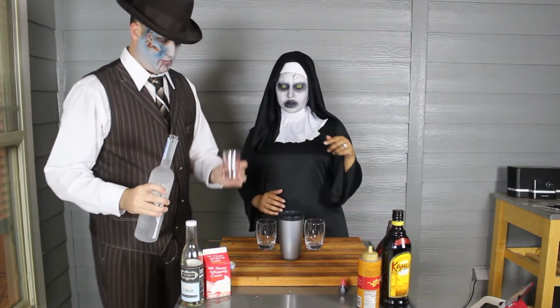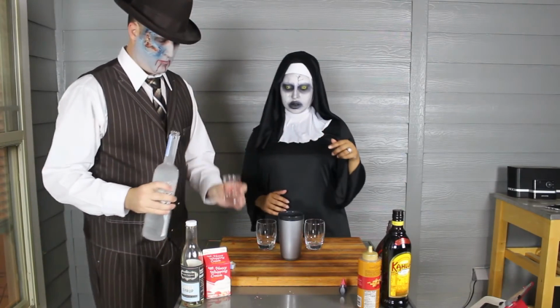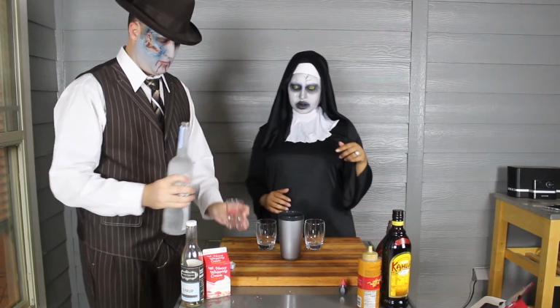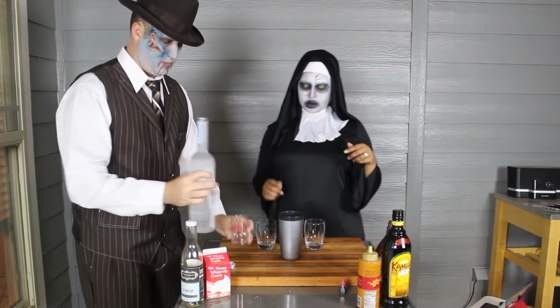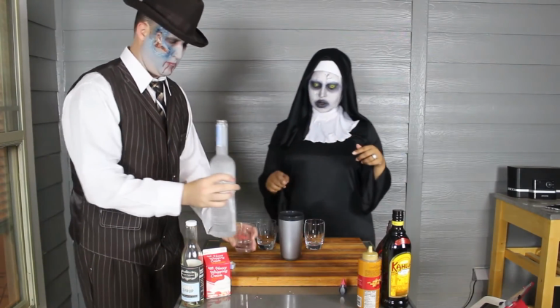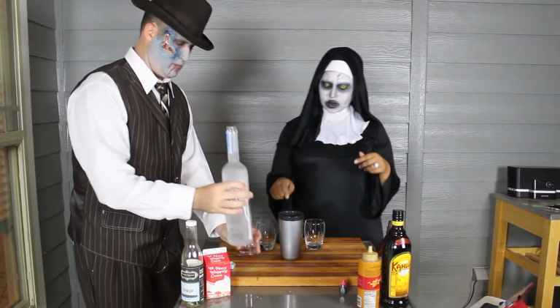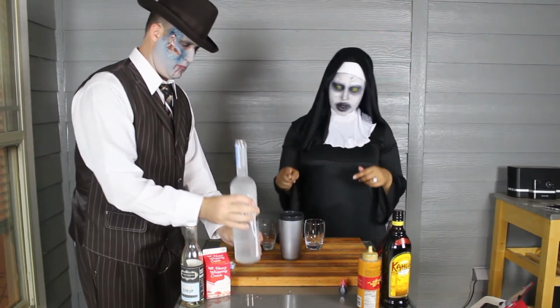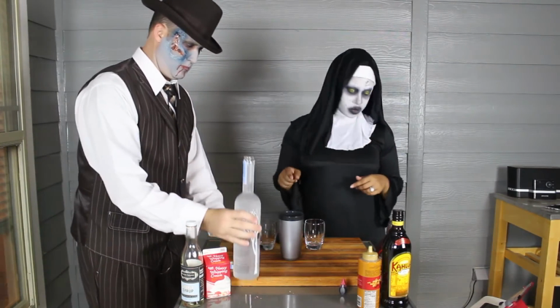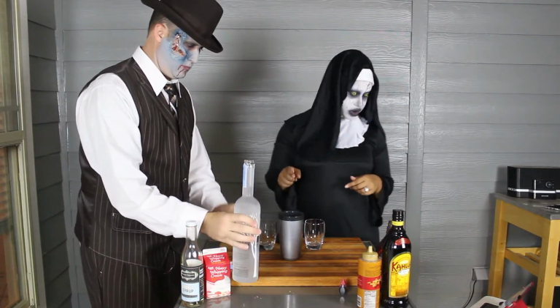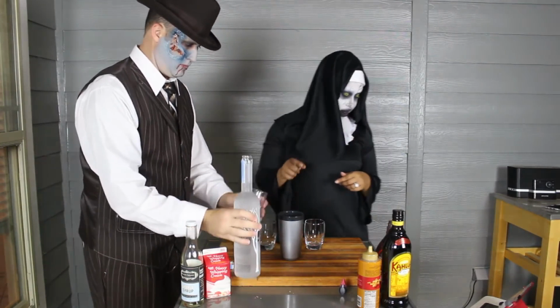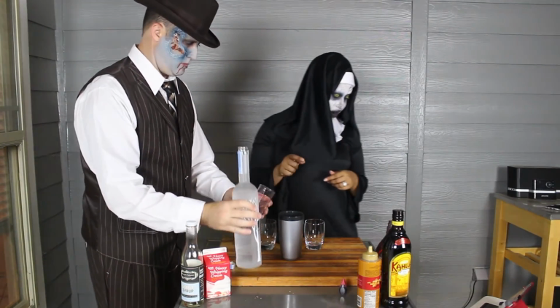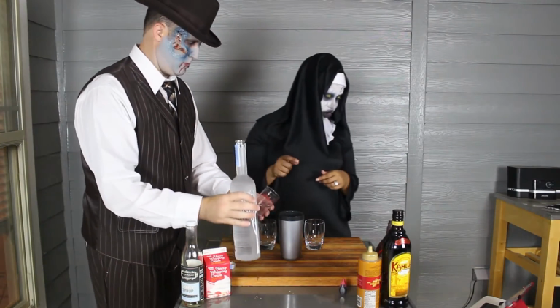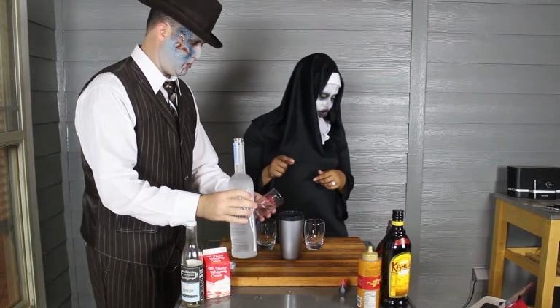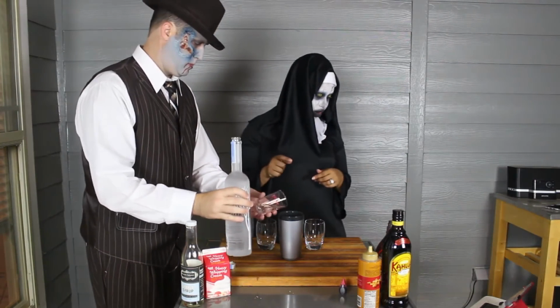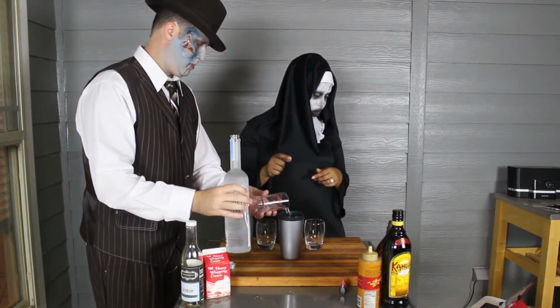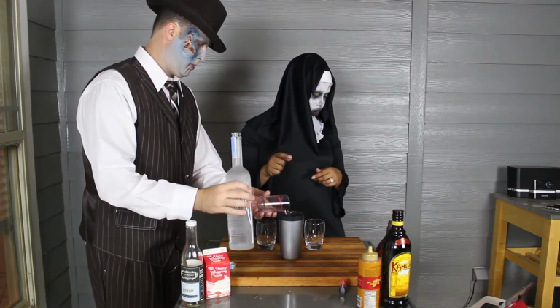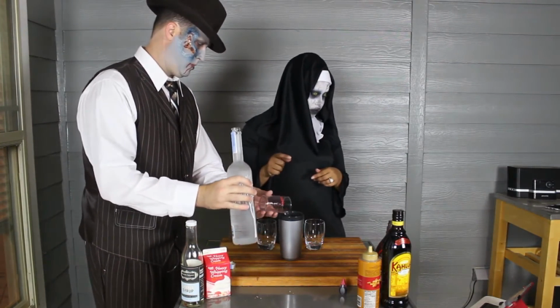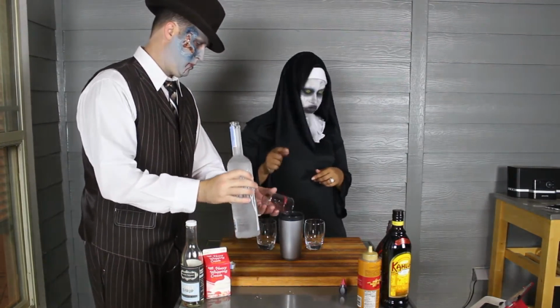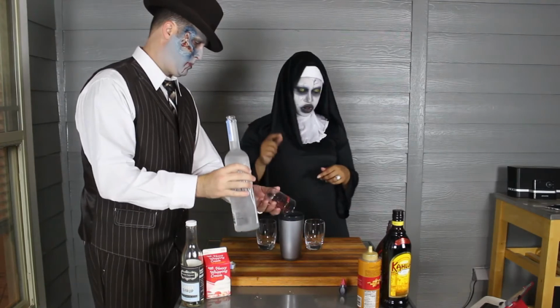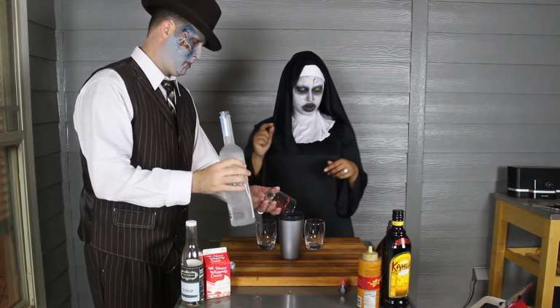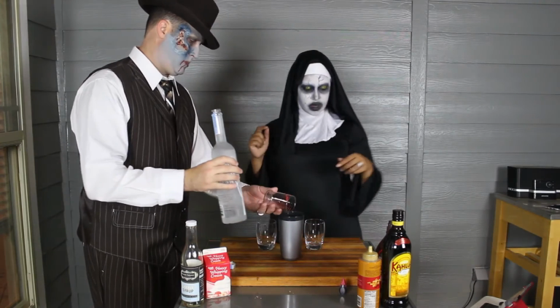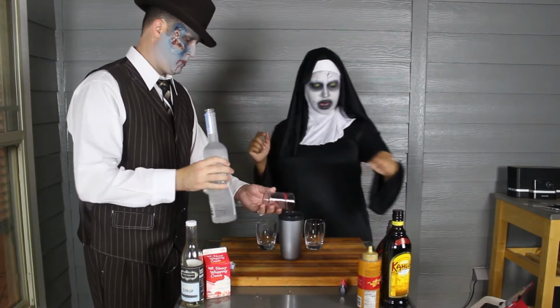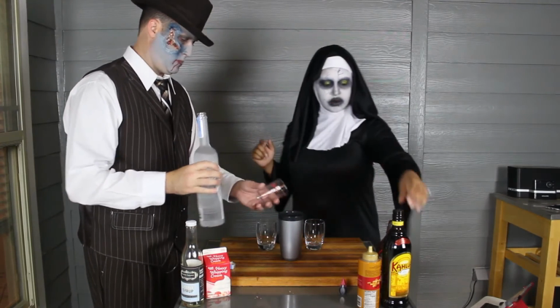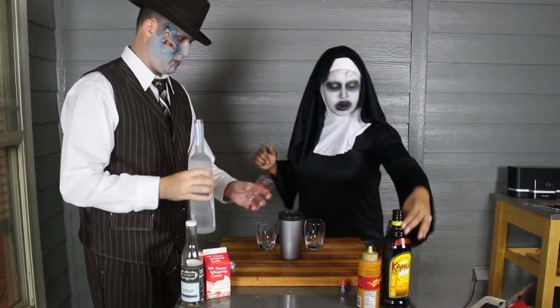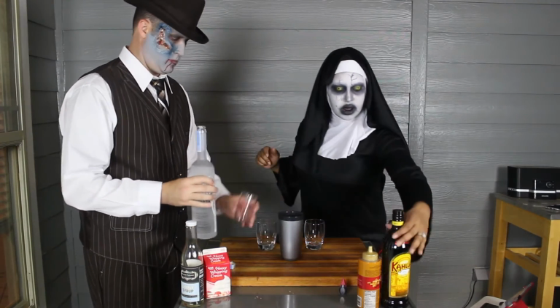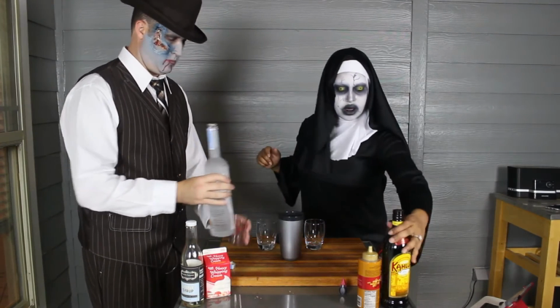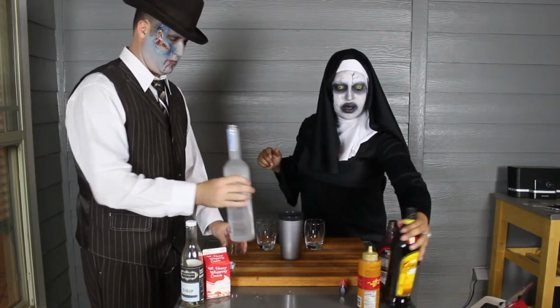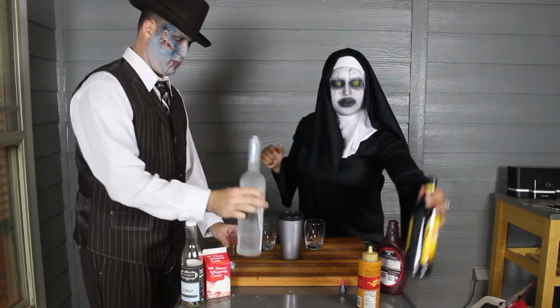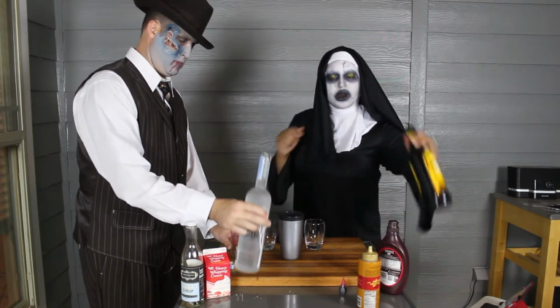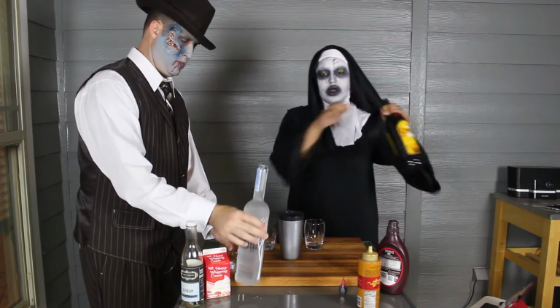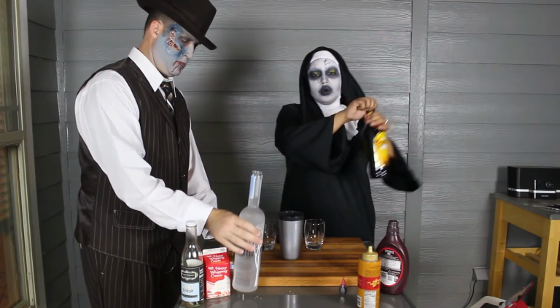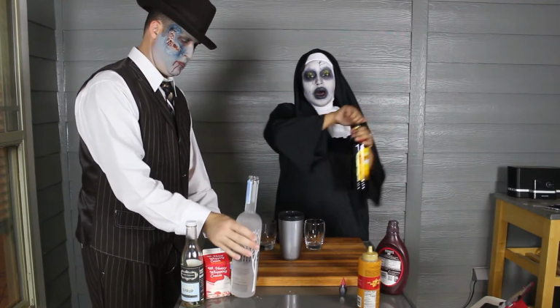So I'll go ahead and pour that in the shaker. I'm going to do an ounce of Kahlua.